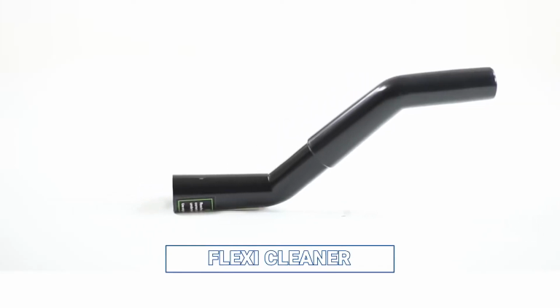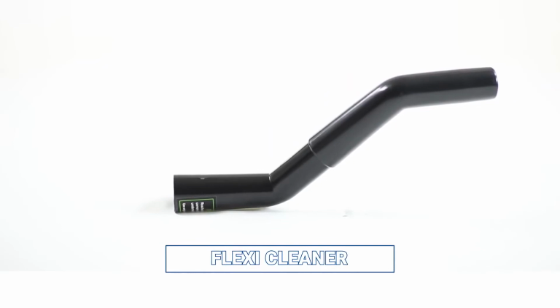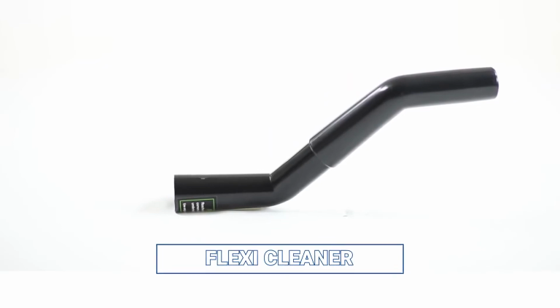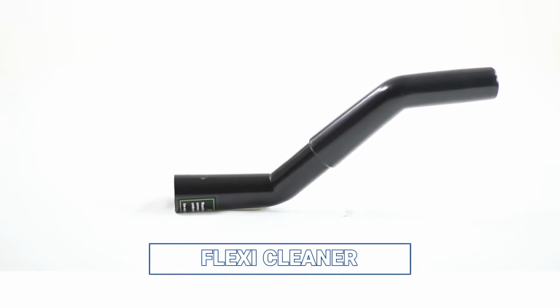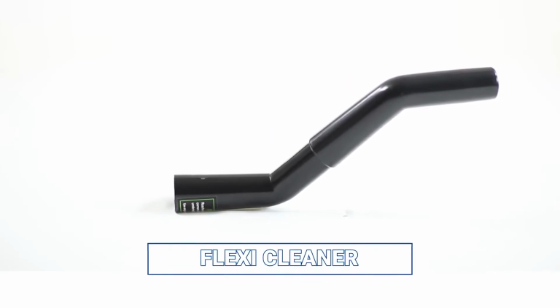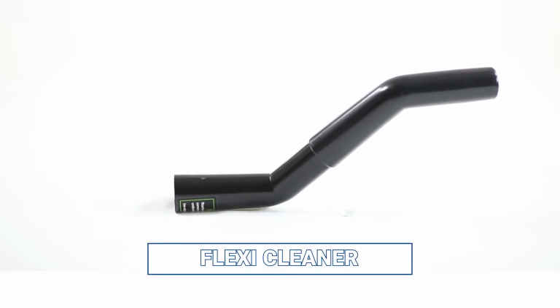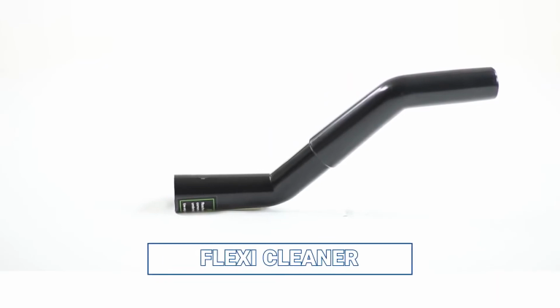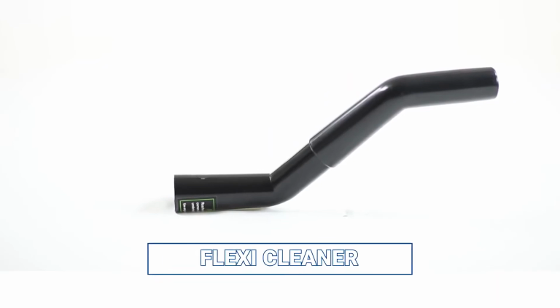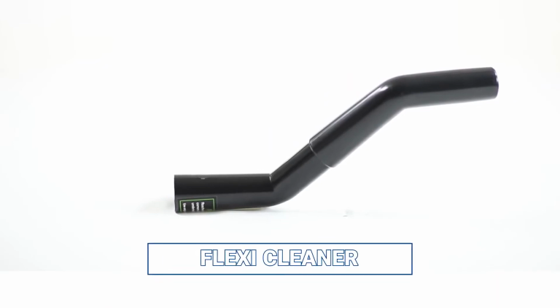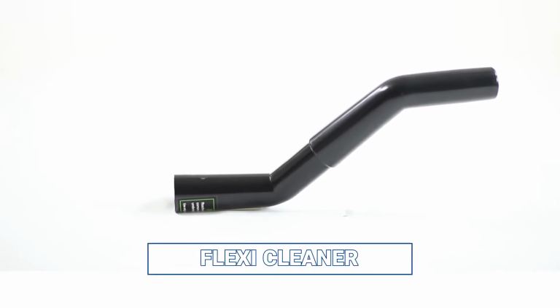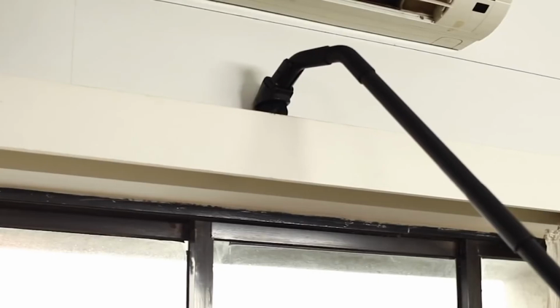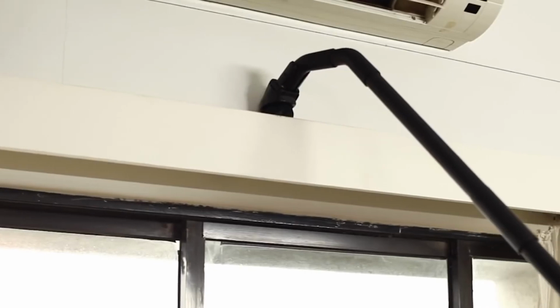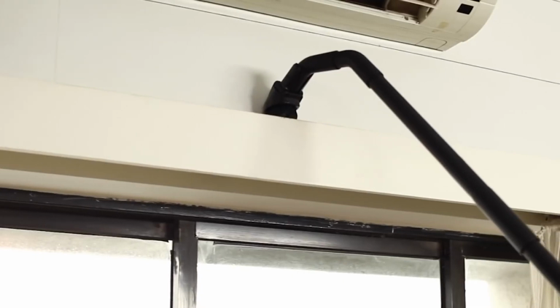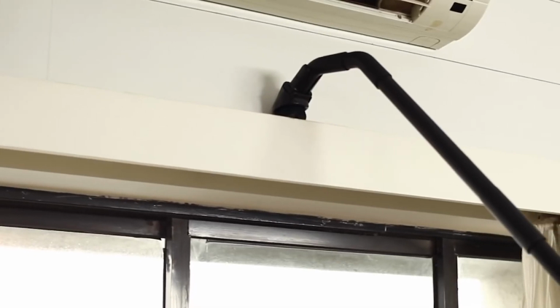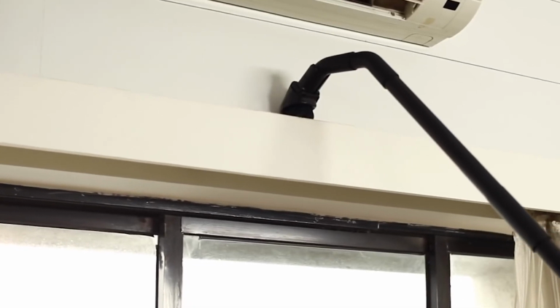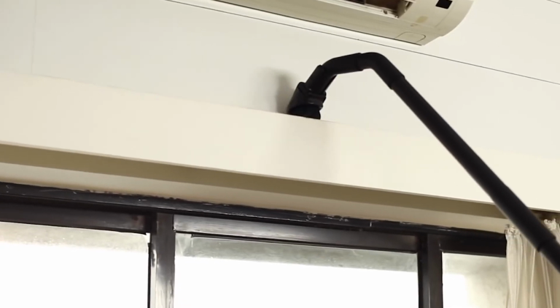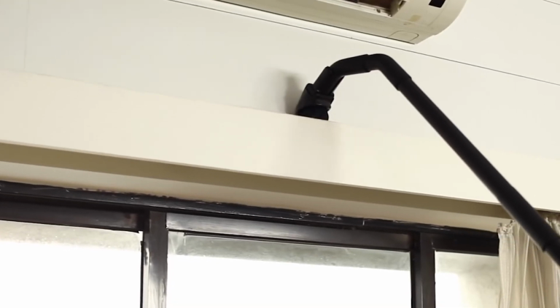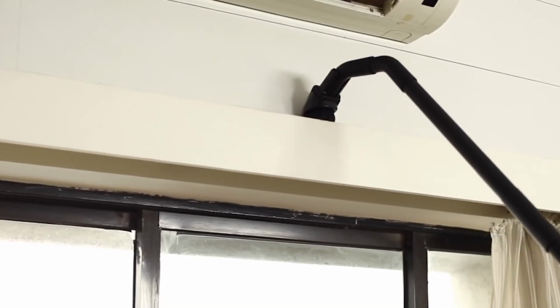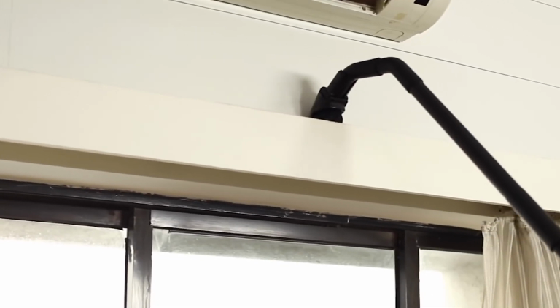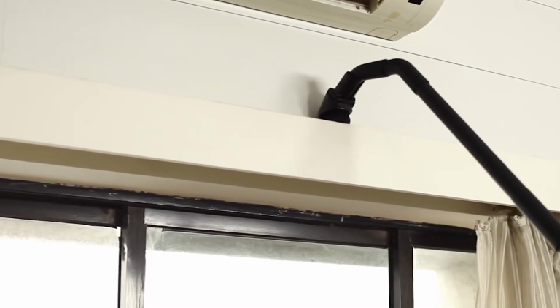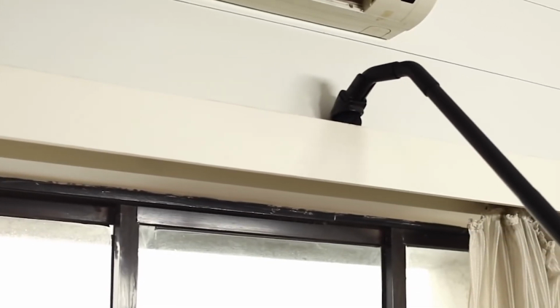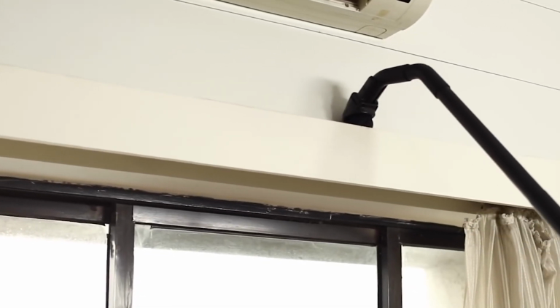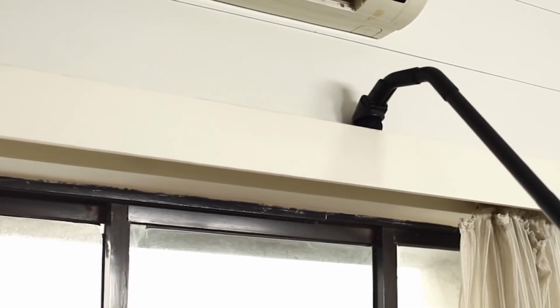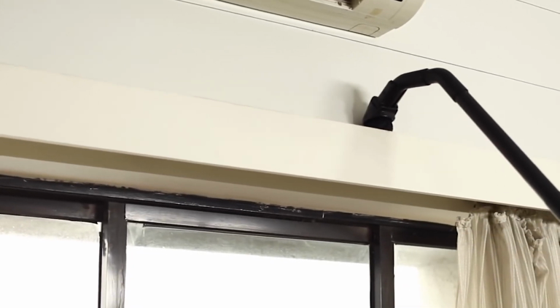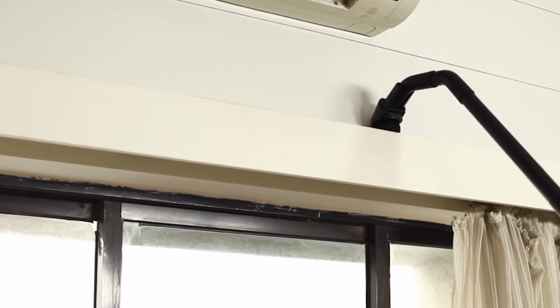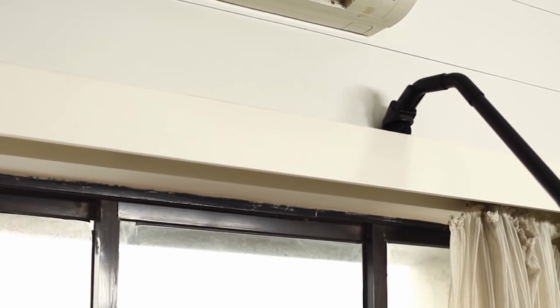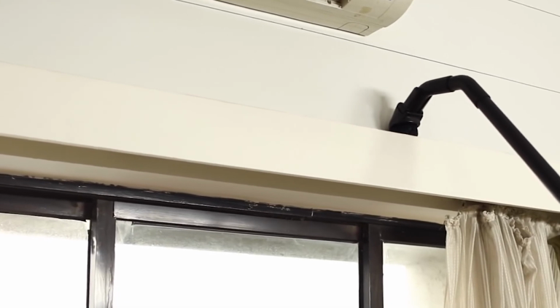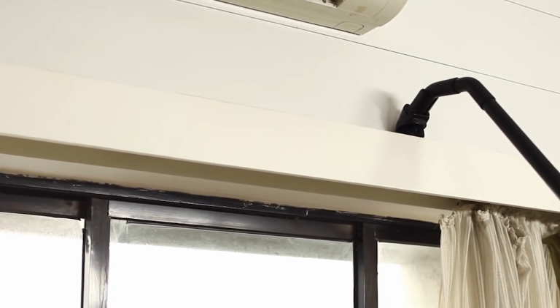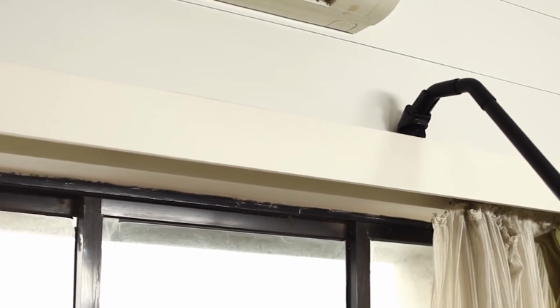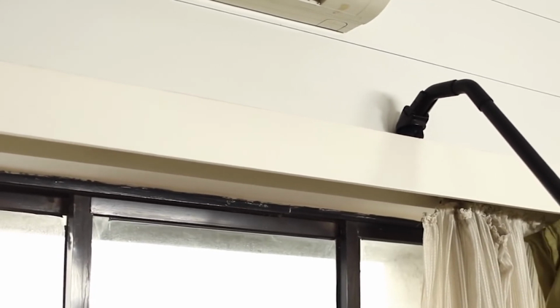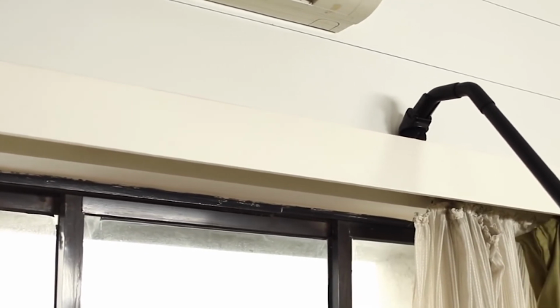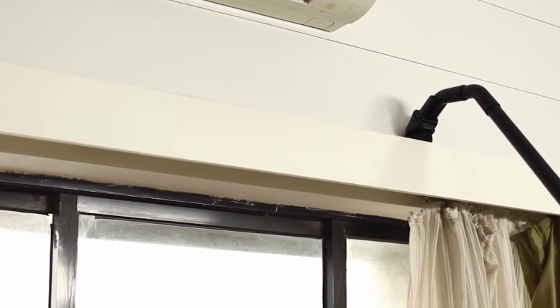The flexi cleaner can be used to reach inaccessible places easily. It can clean shelf tops very effectively.